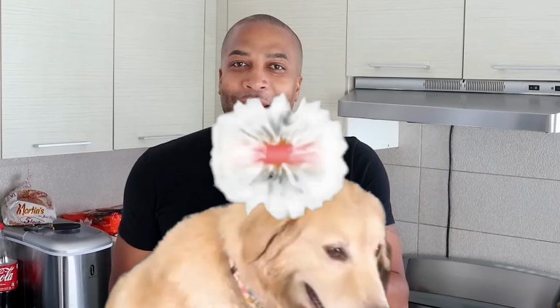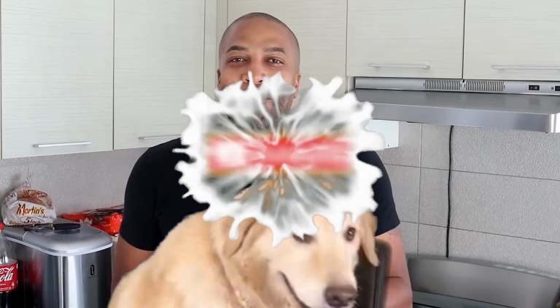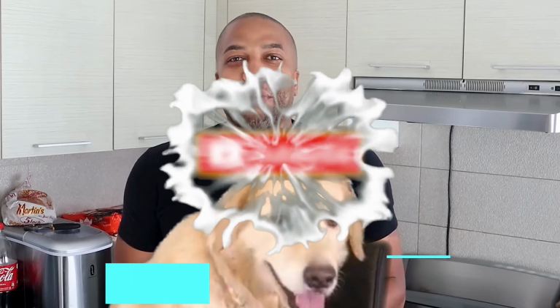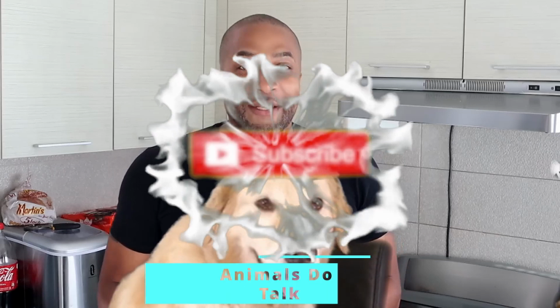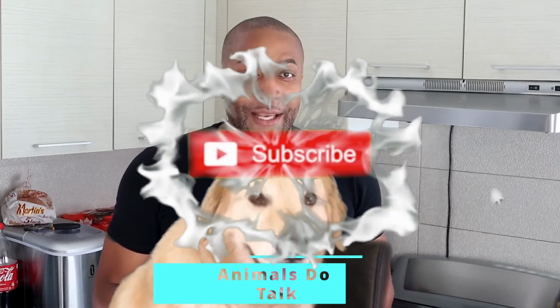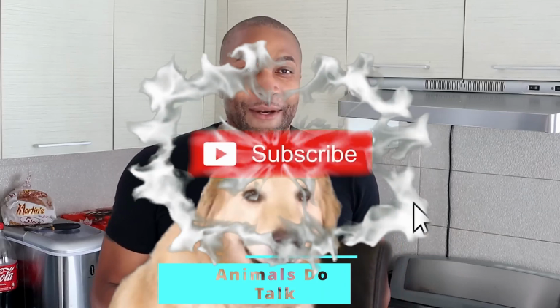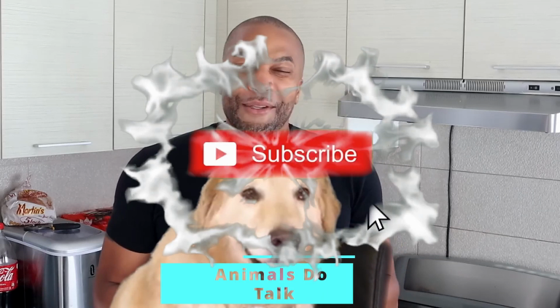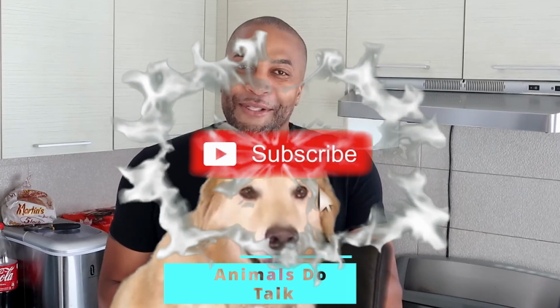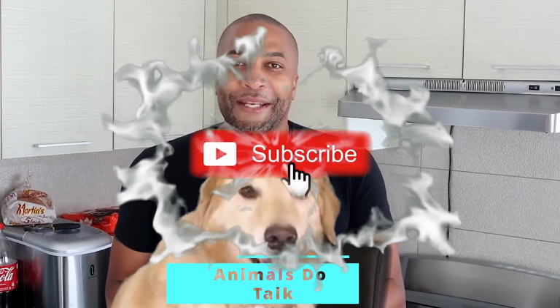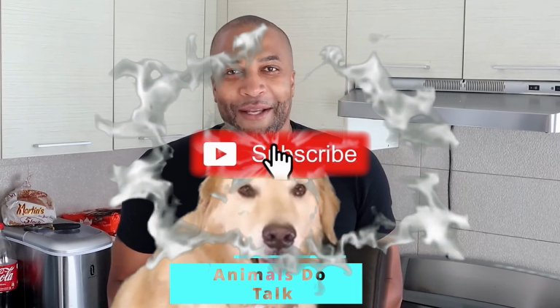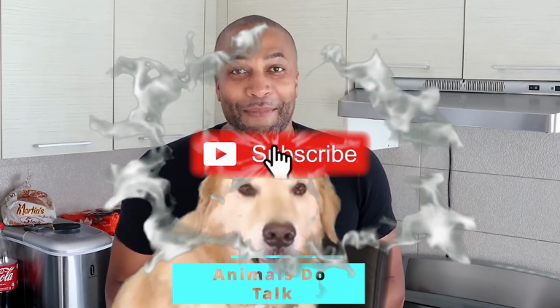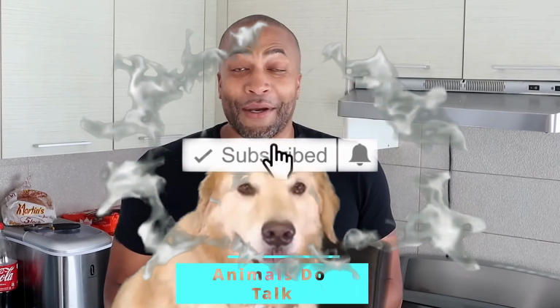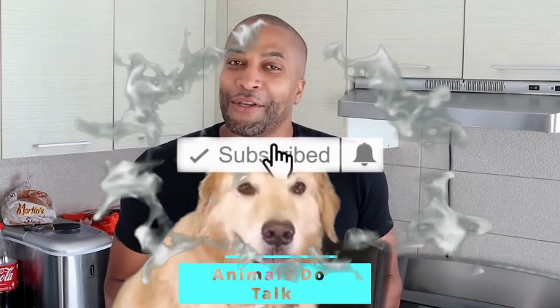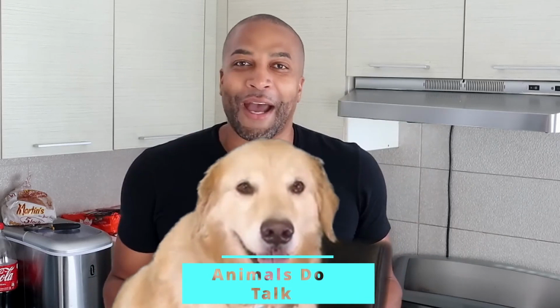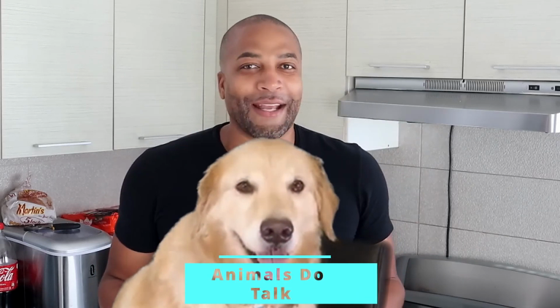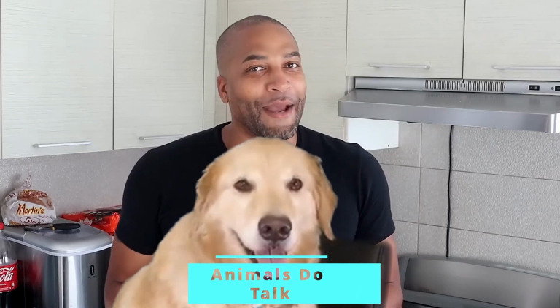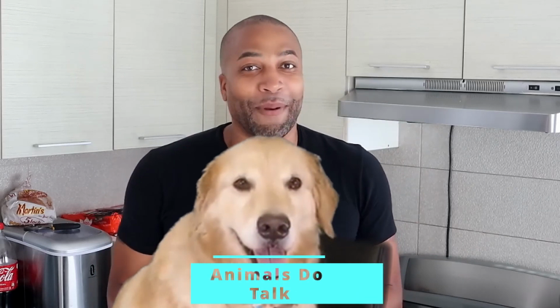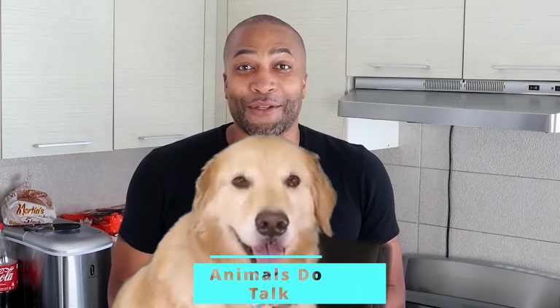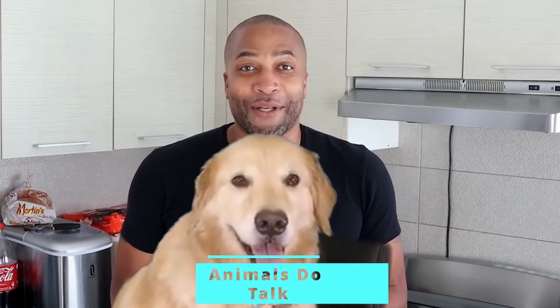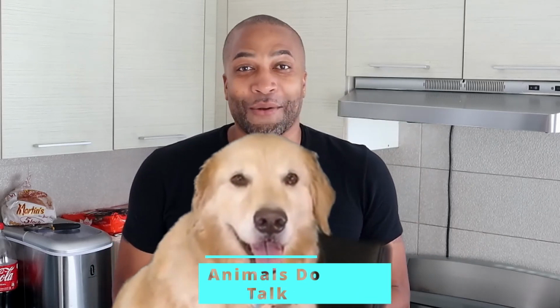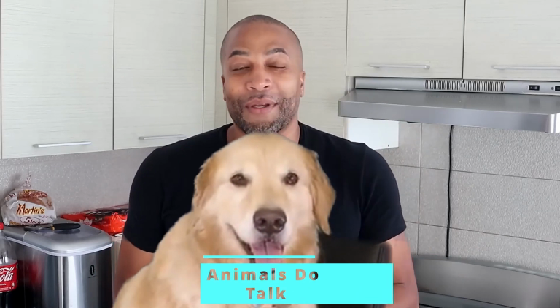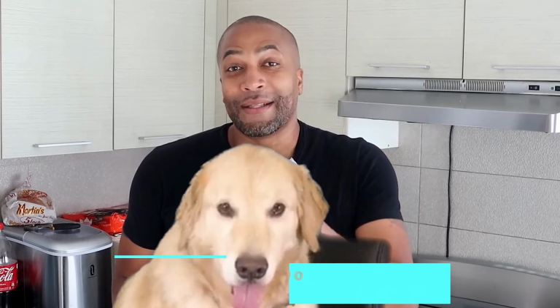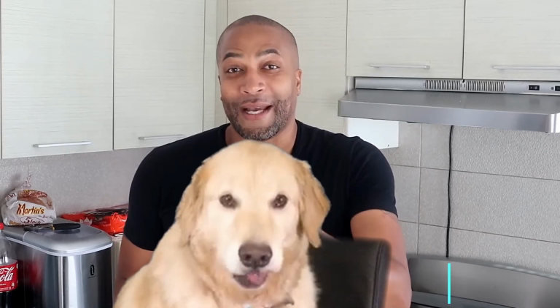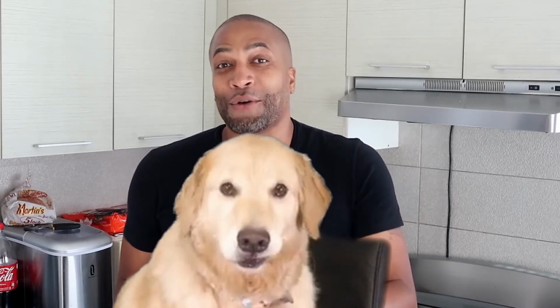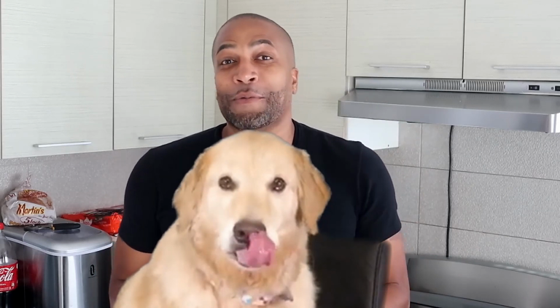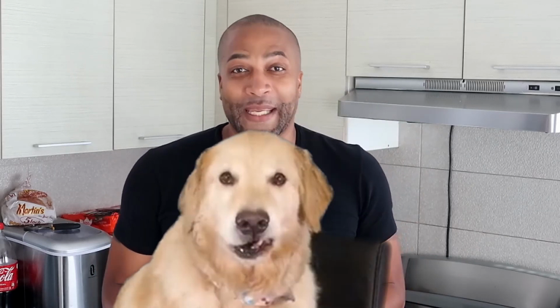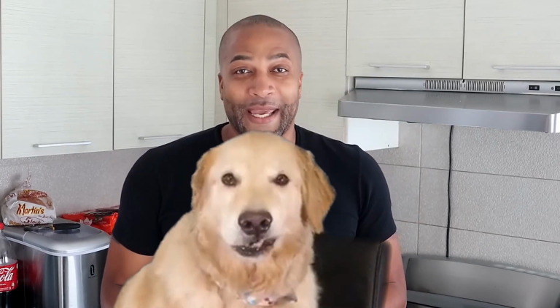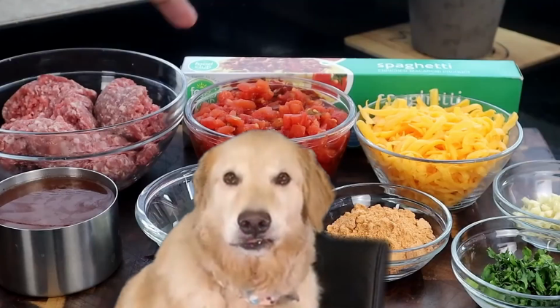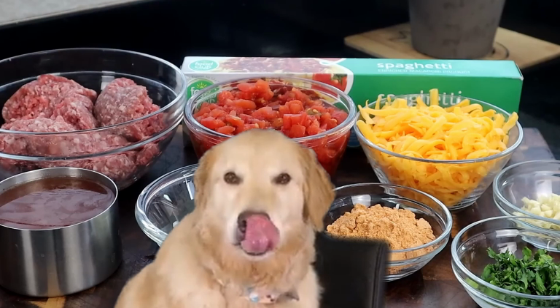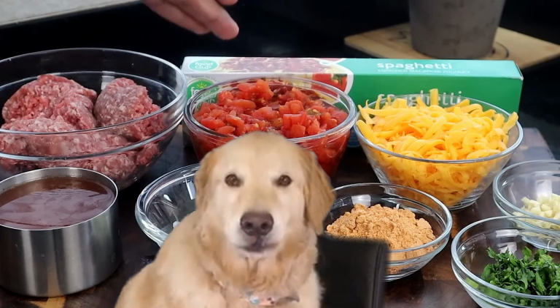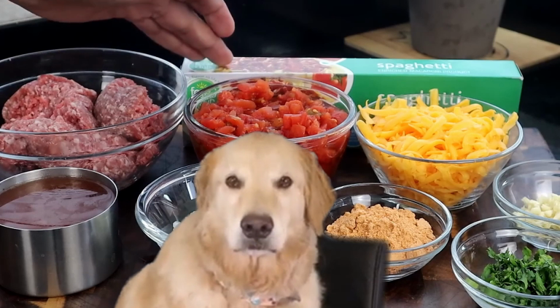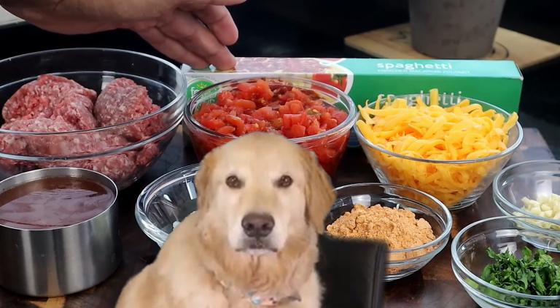You read the title, you've seen the thumbnail, your eyes aren't playing tricks on you. Taco spaghetti — oh yeah, I did.